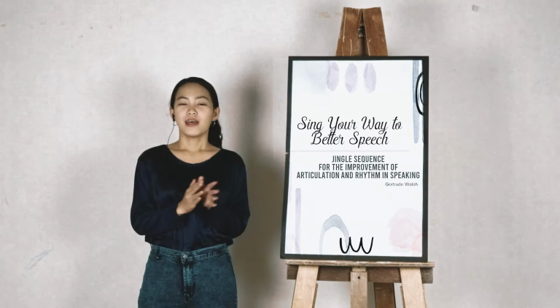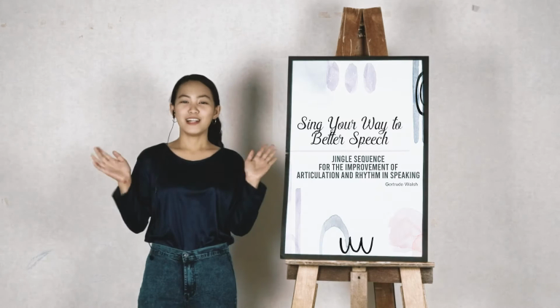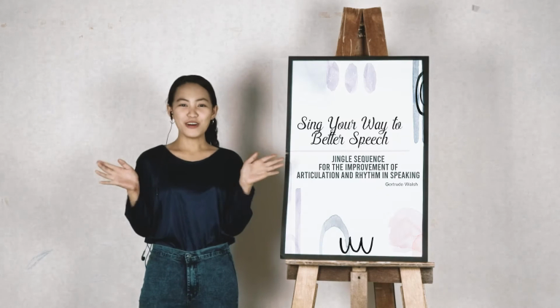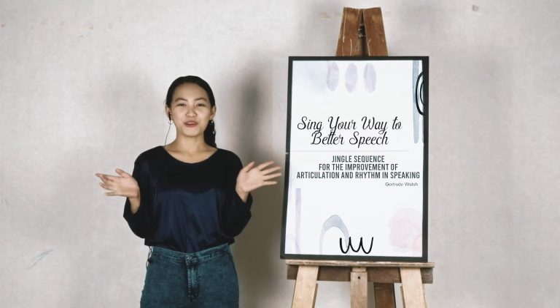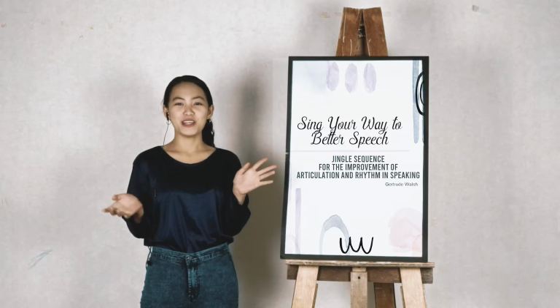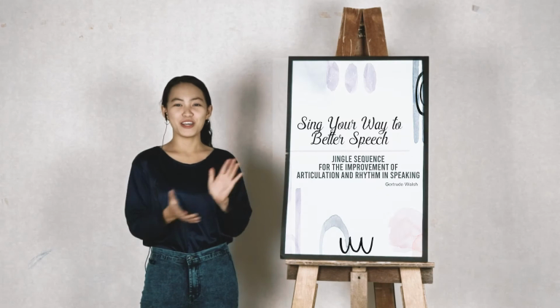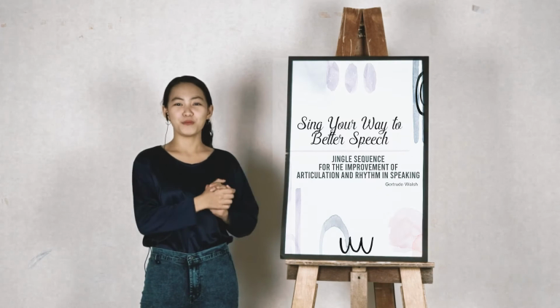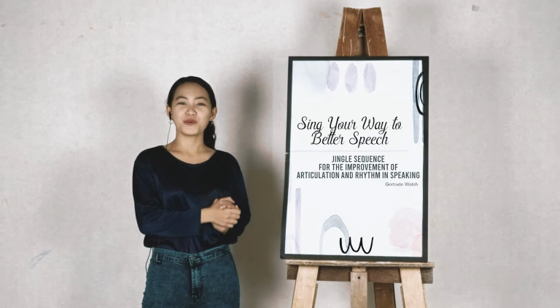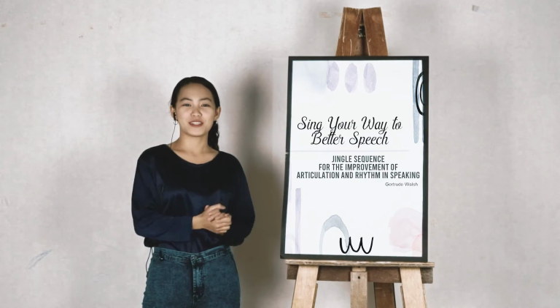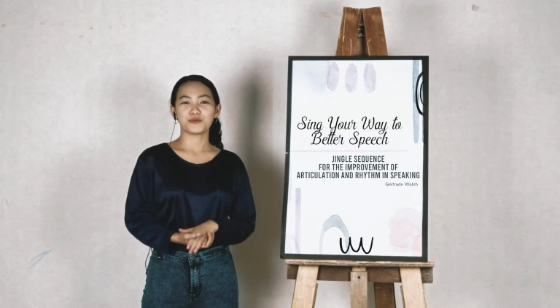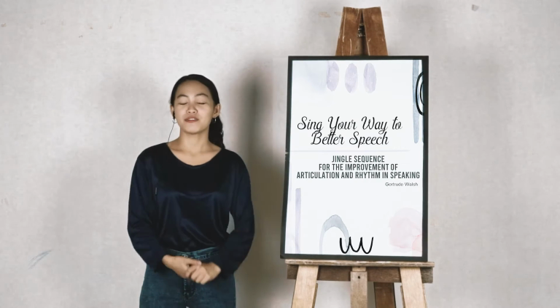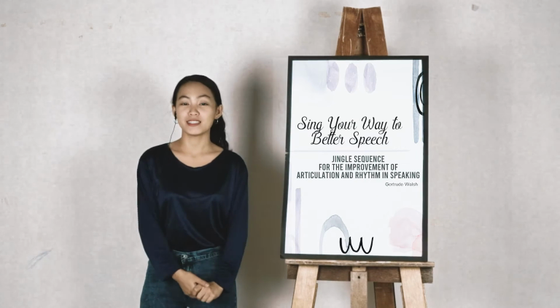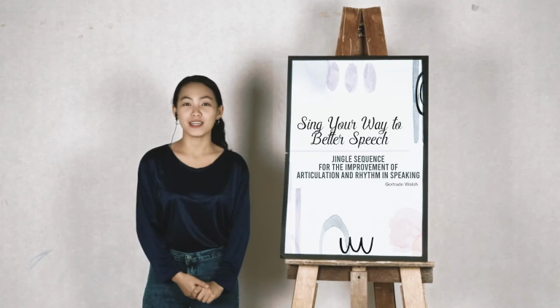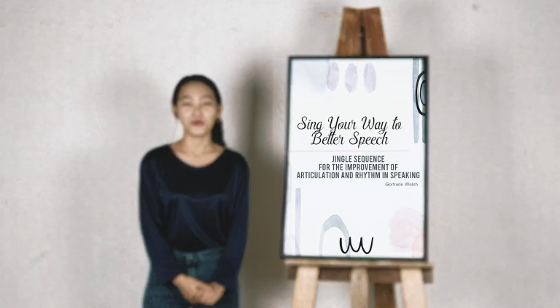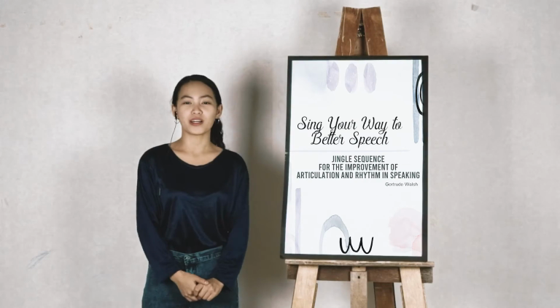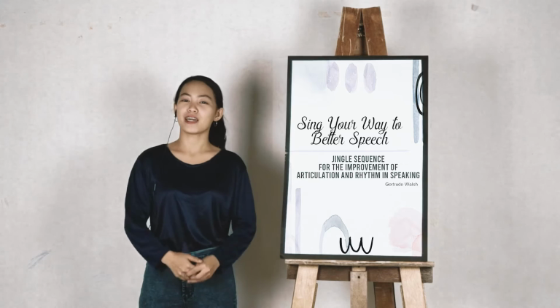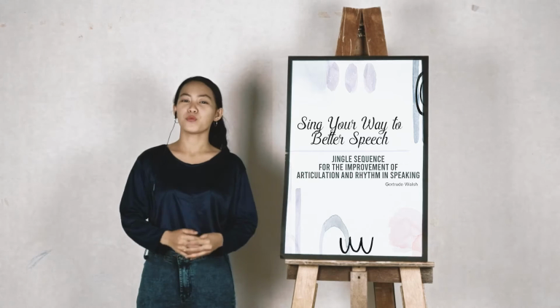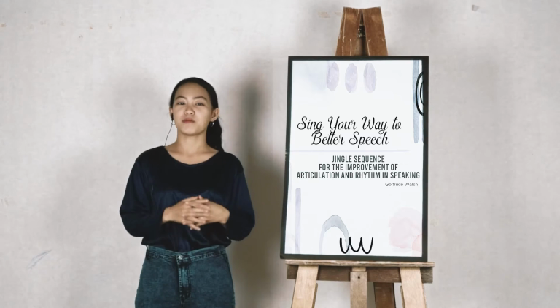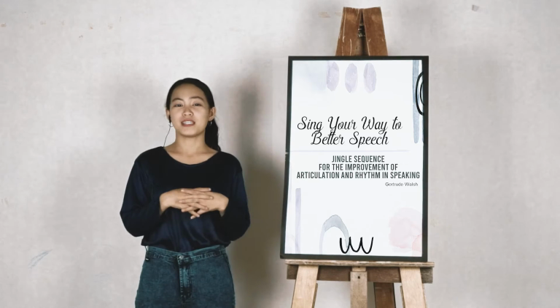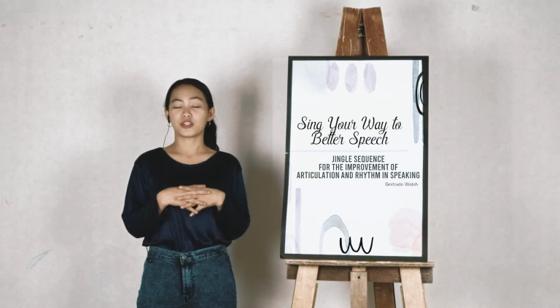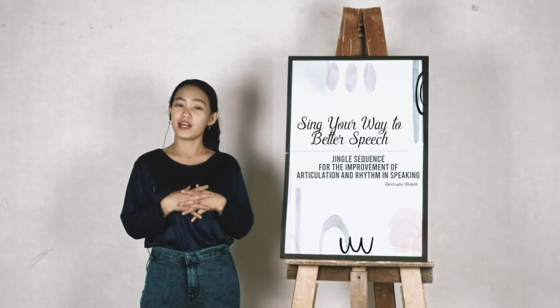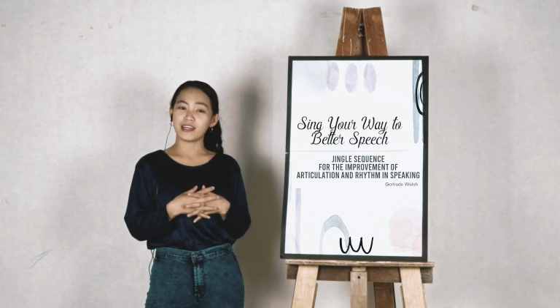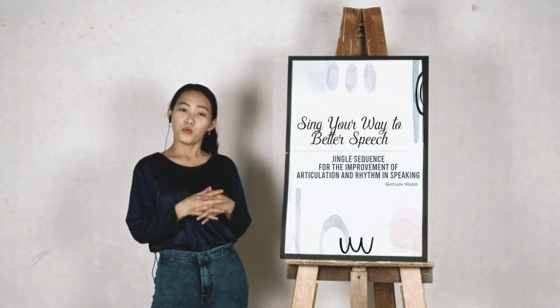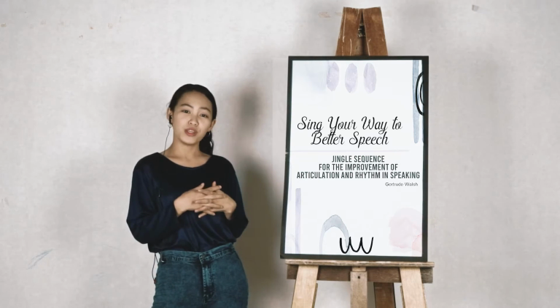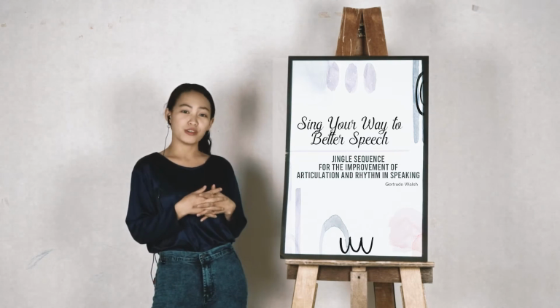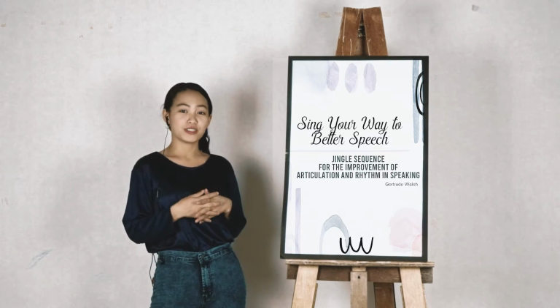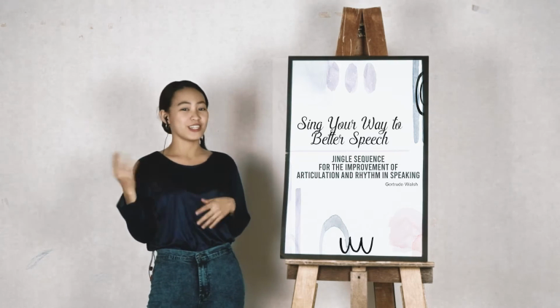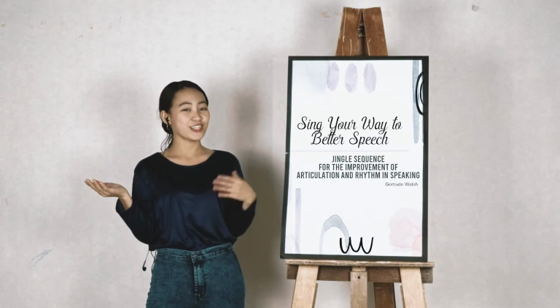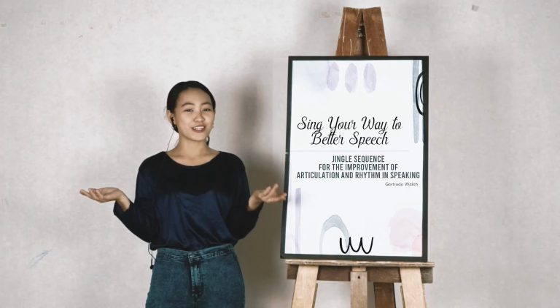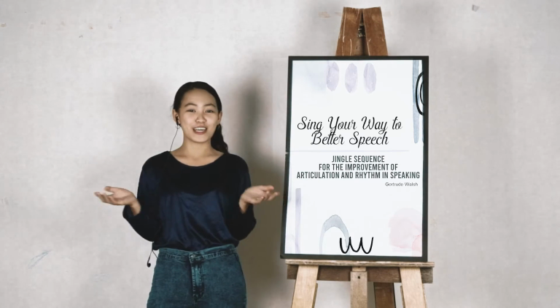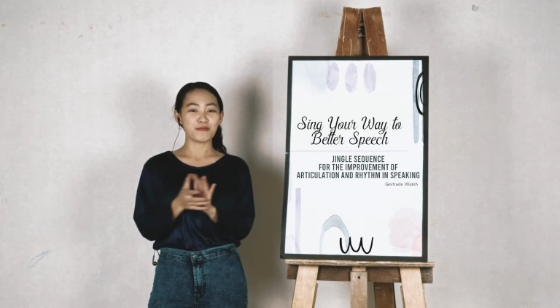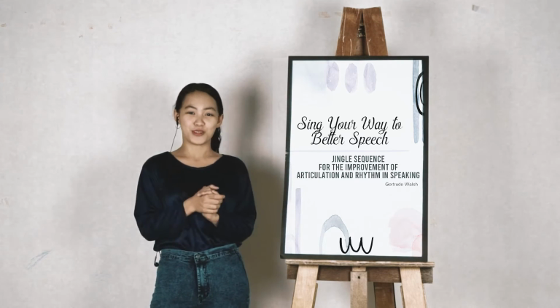Hello everyone, I hope you guys are doing fine. Today you are again with me, Teacher Klein, with another teaching and learning episode.